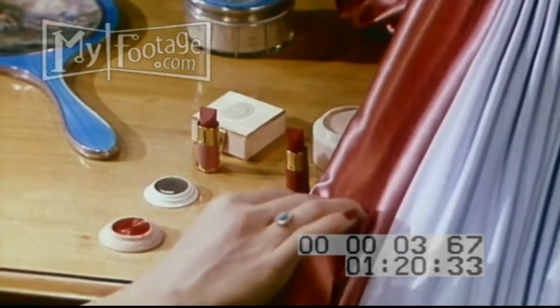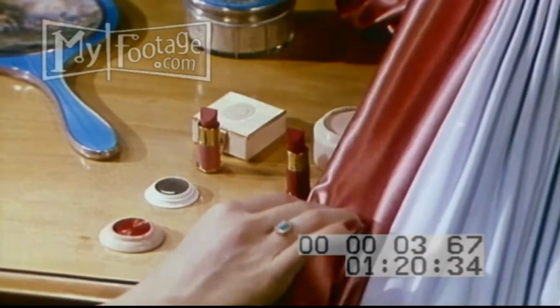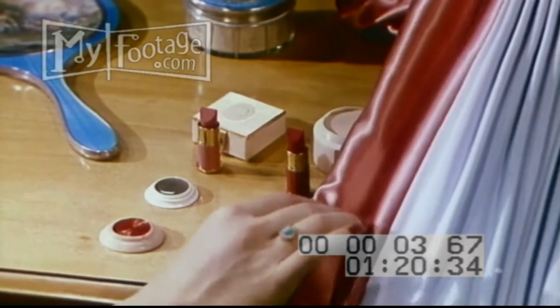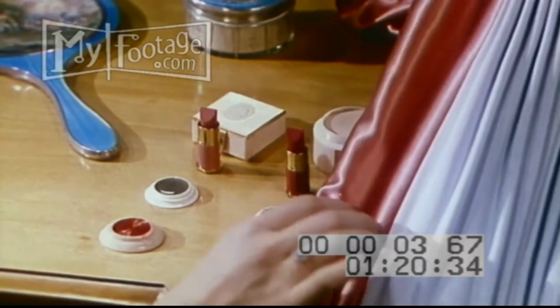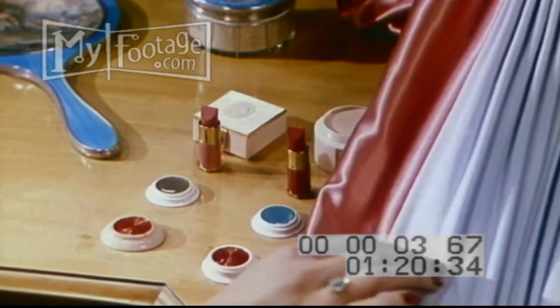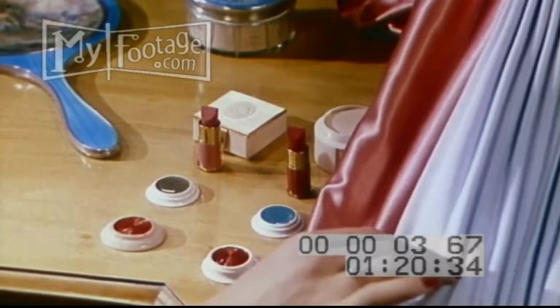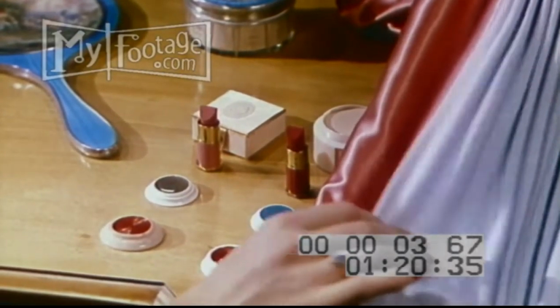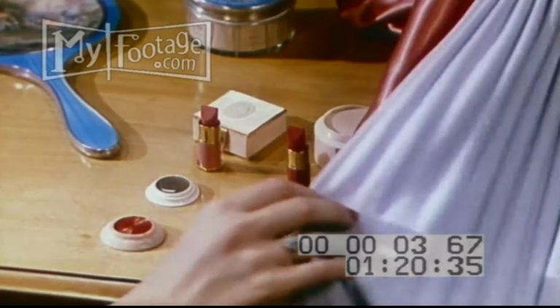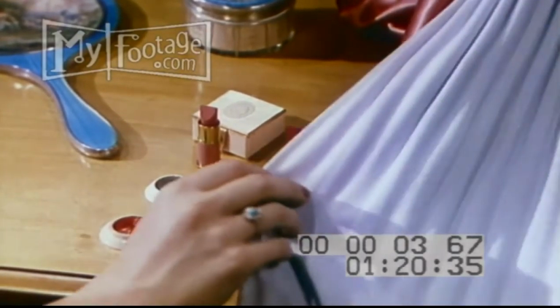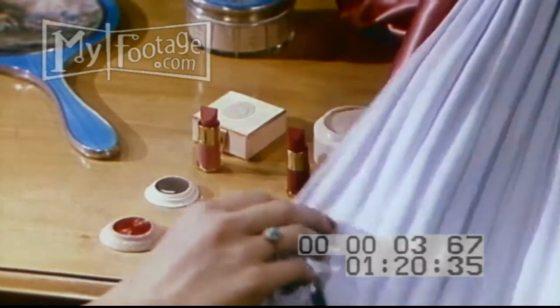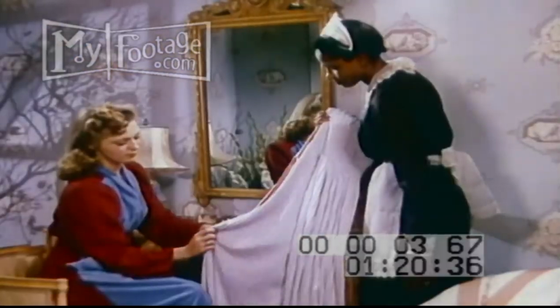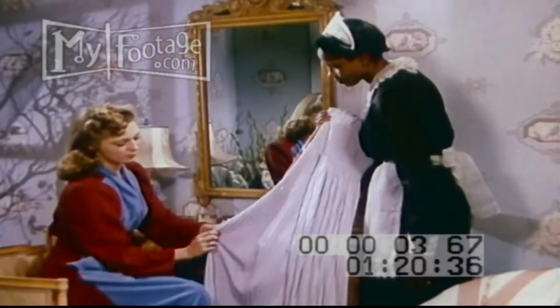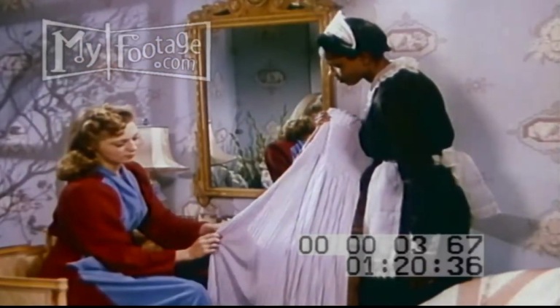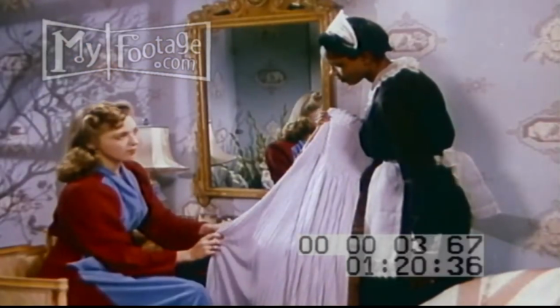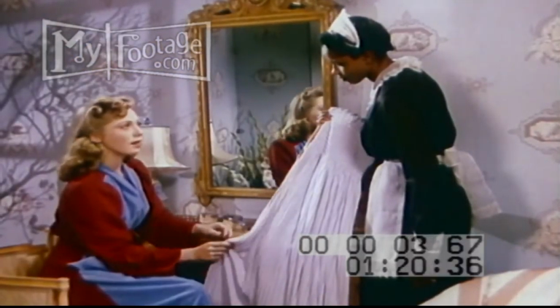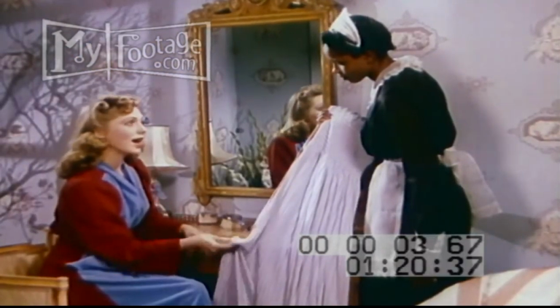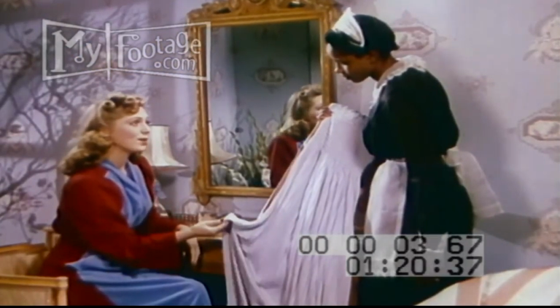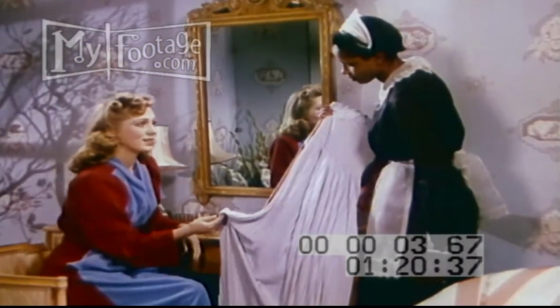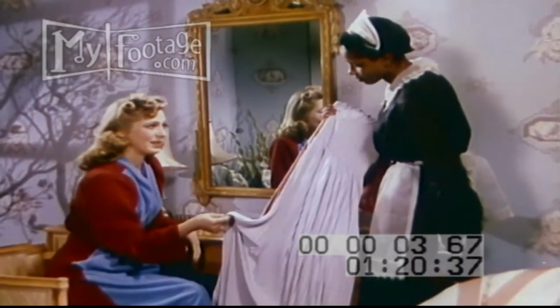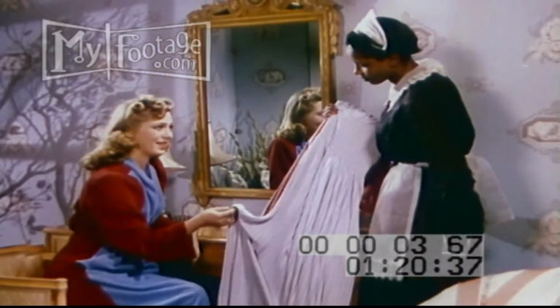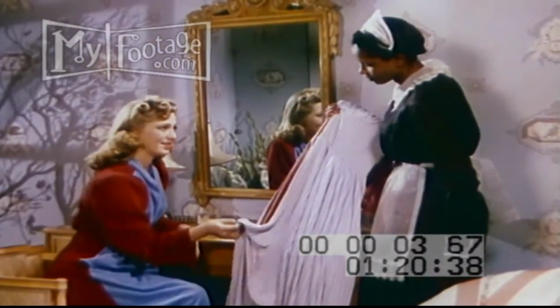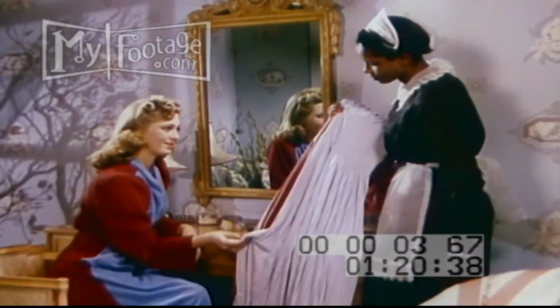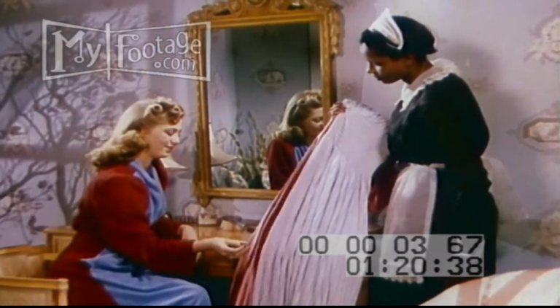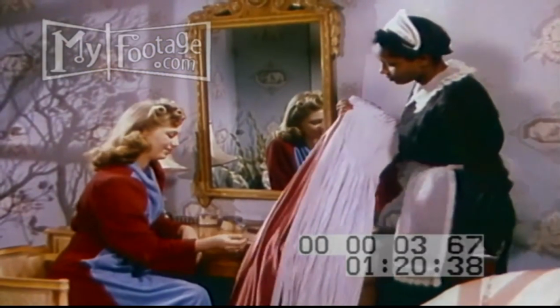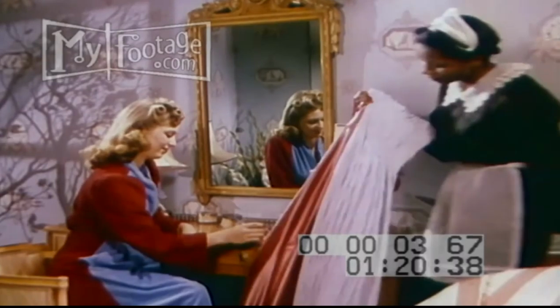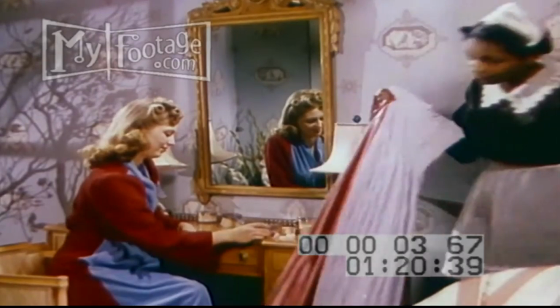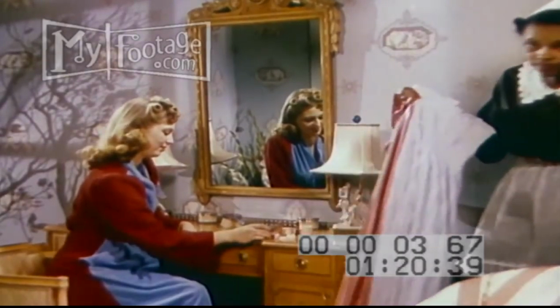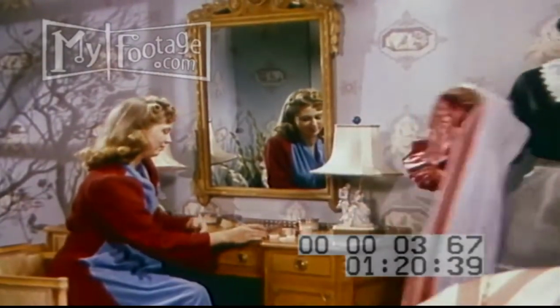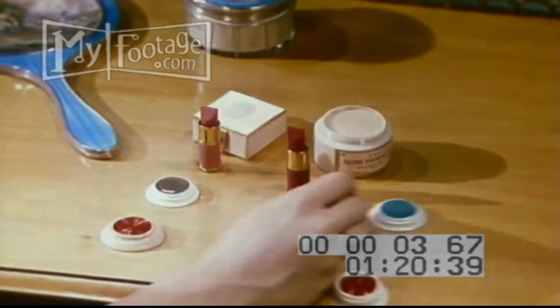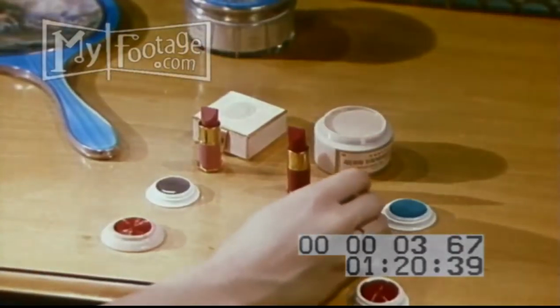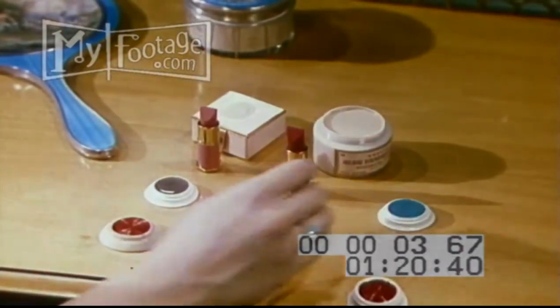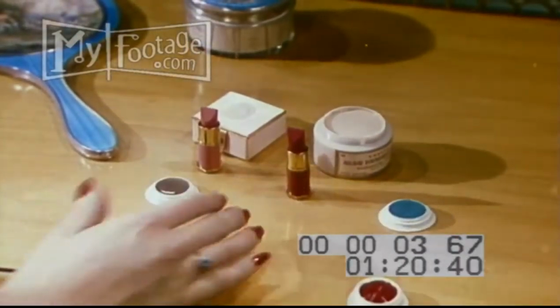A lady selects her makeup to suit her evening gown, and the differences in shades of color in the rouge are illustrated.